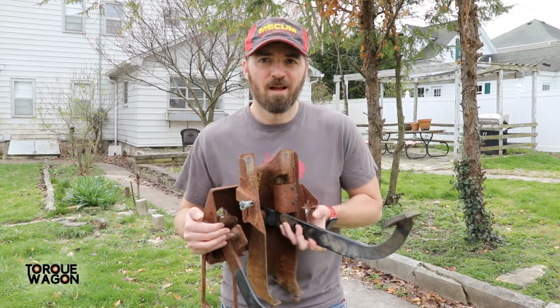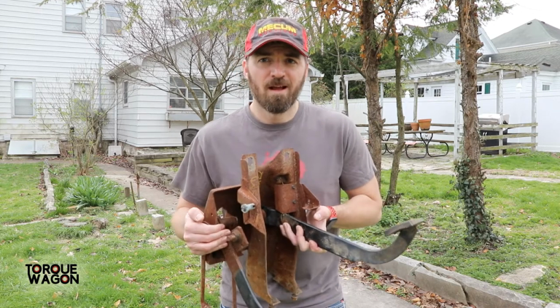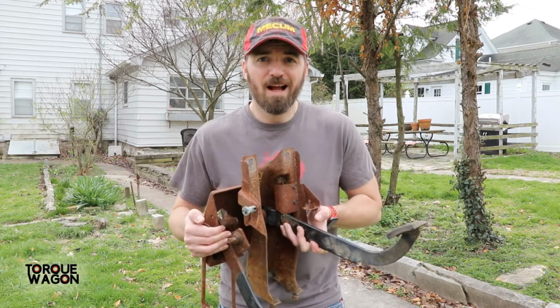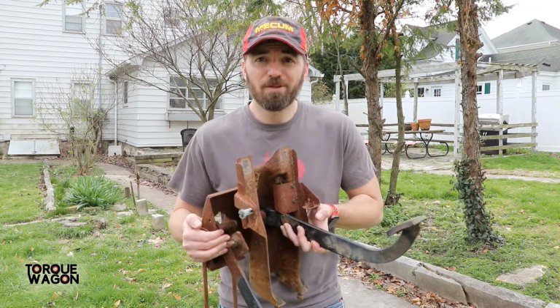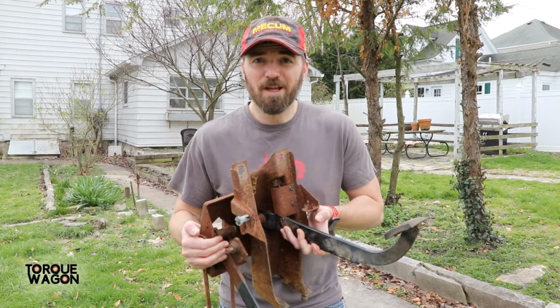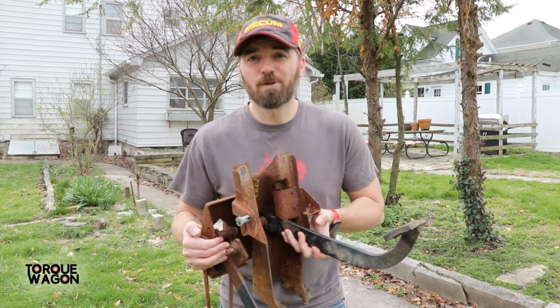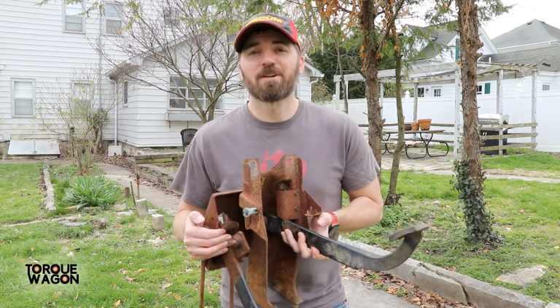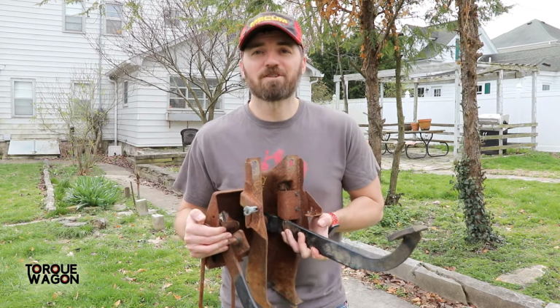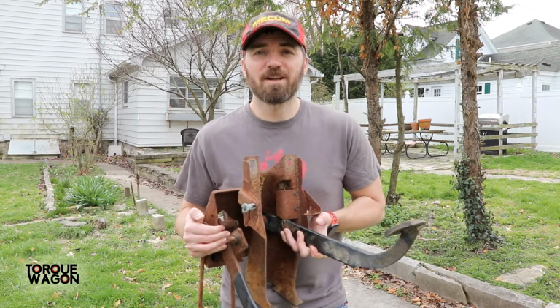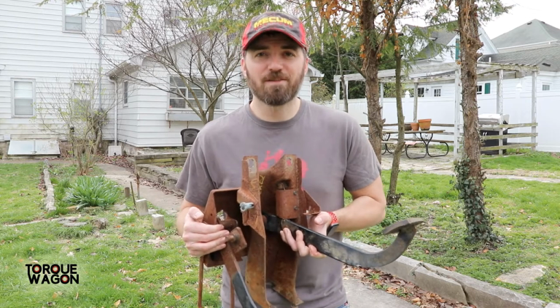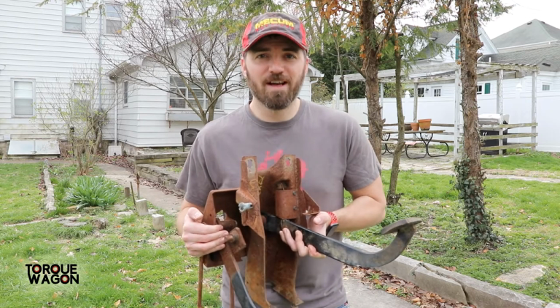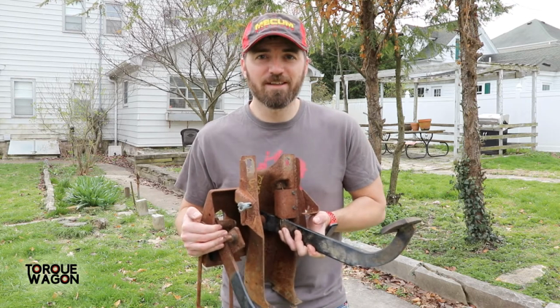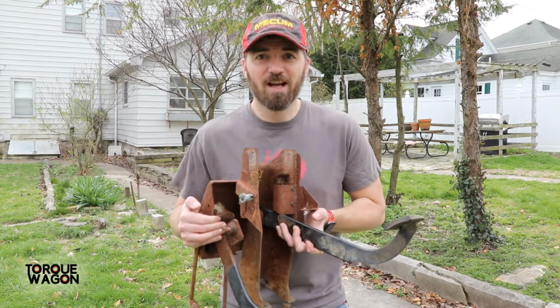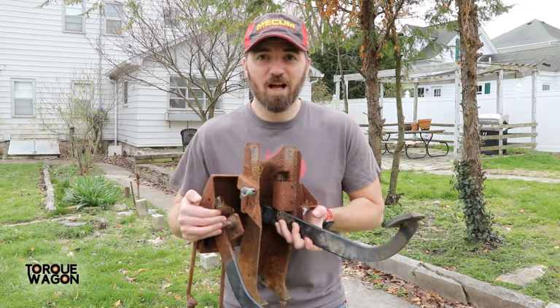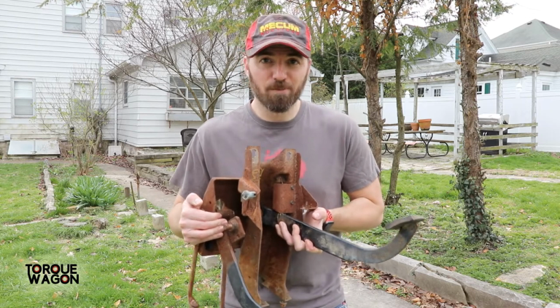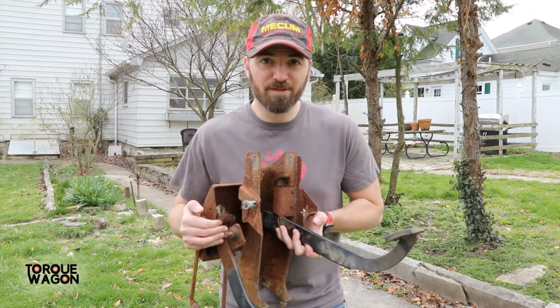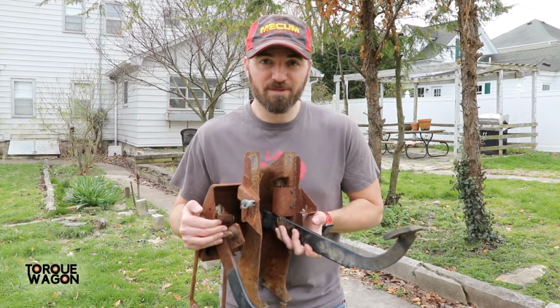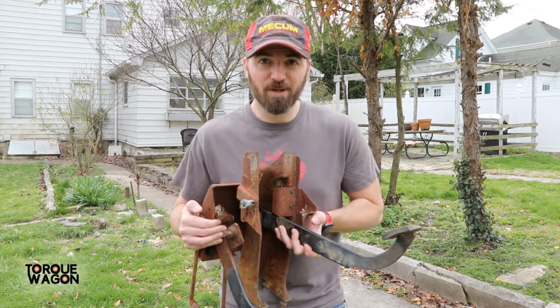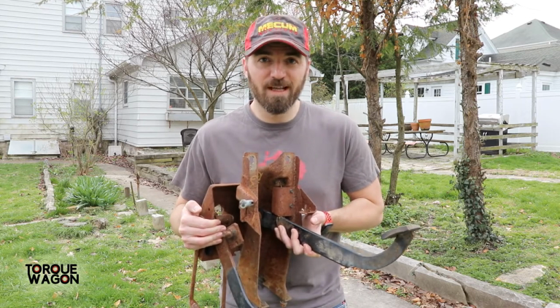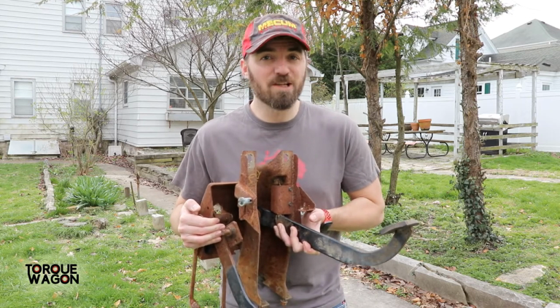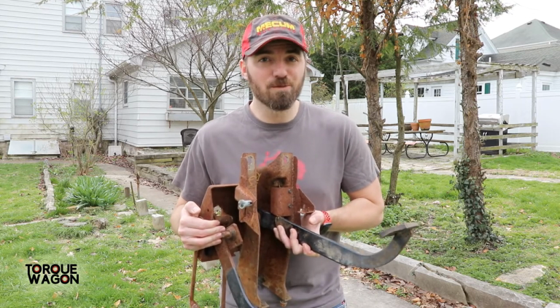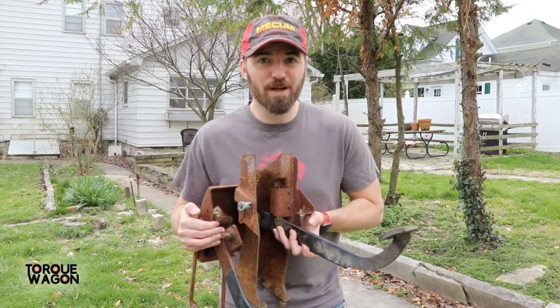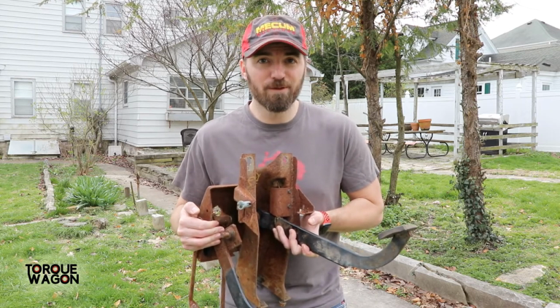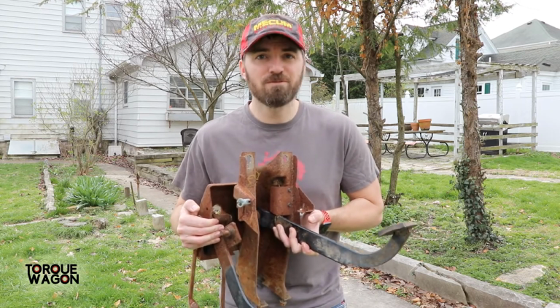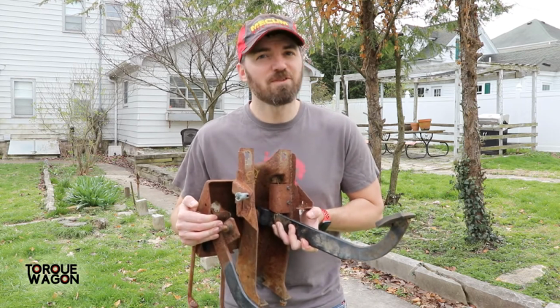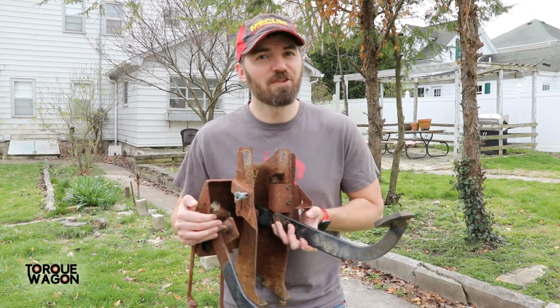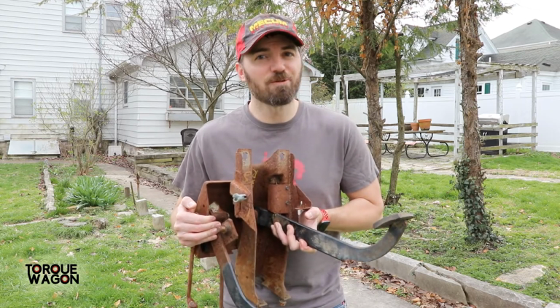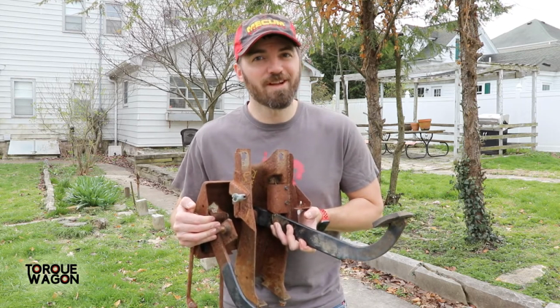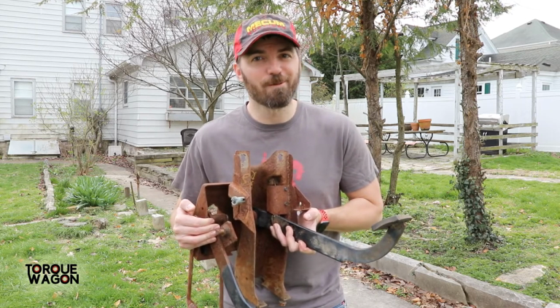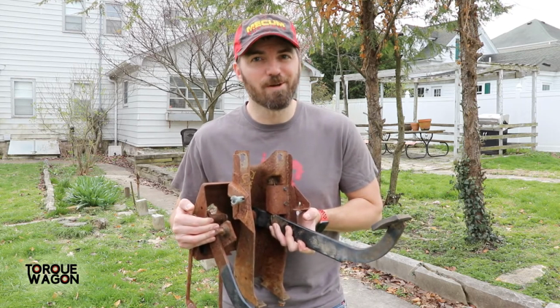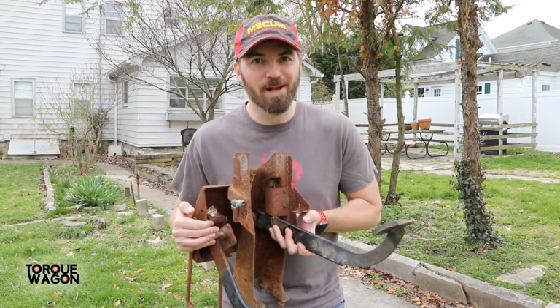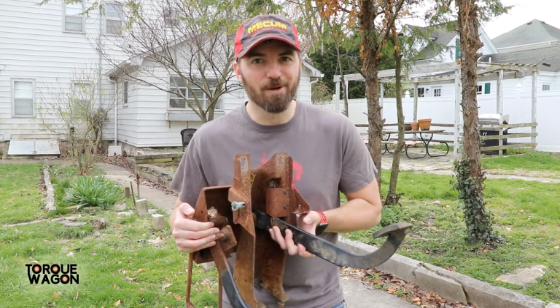I looked everywhere to try and find a replacement spring and couldn't find one. So today we're going to make one.